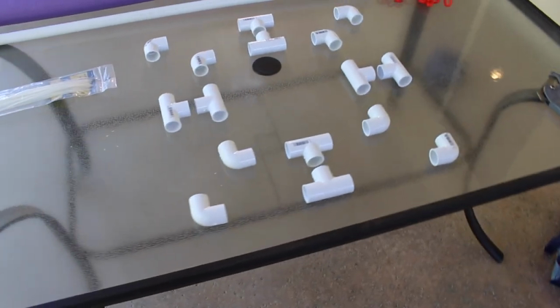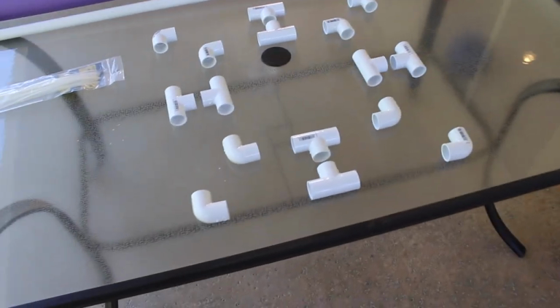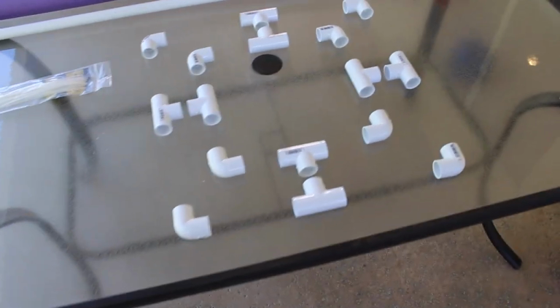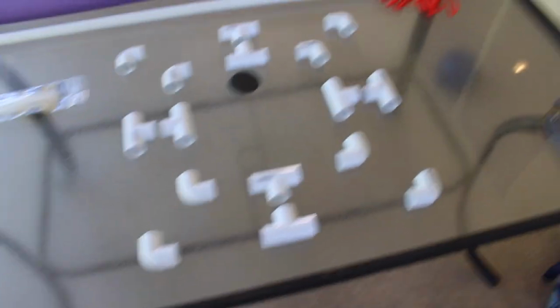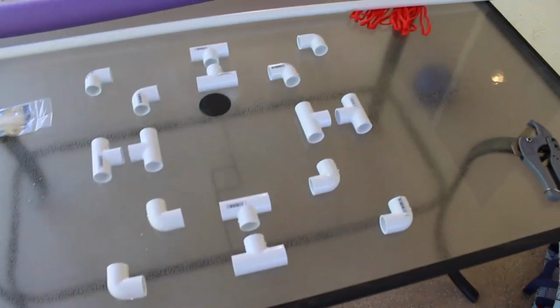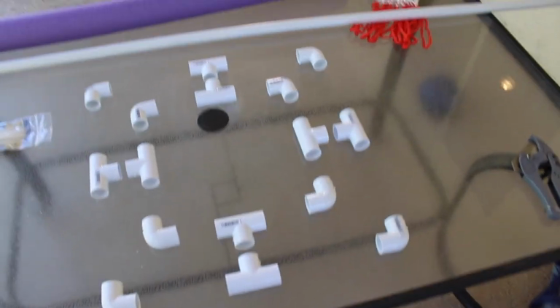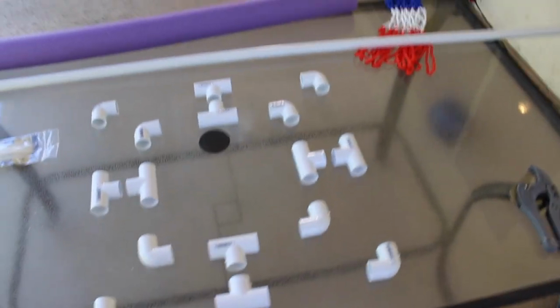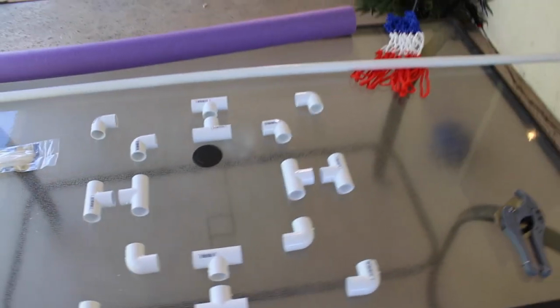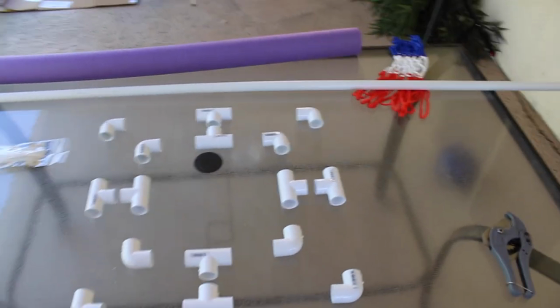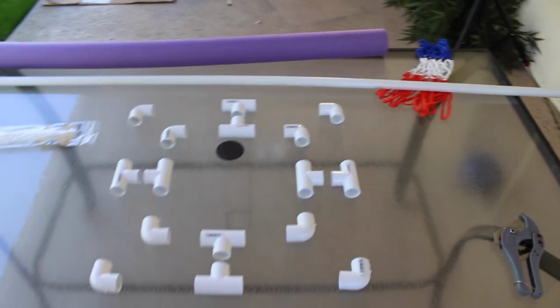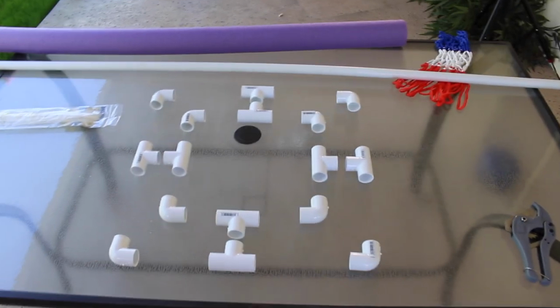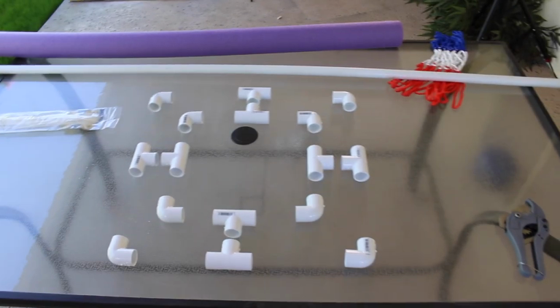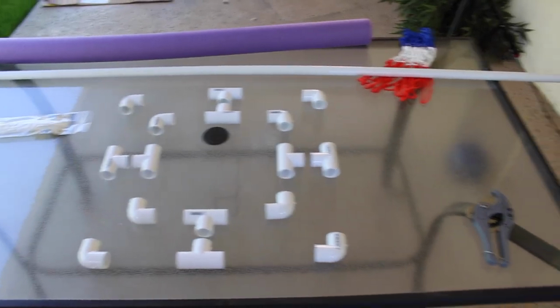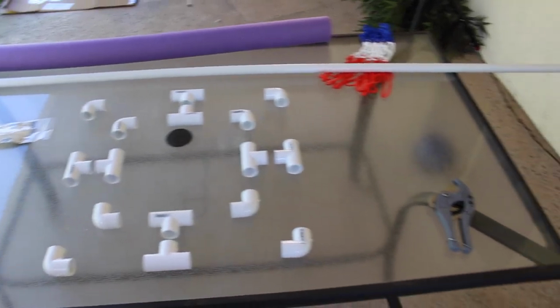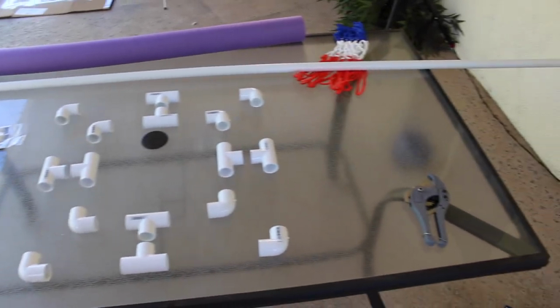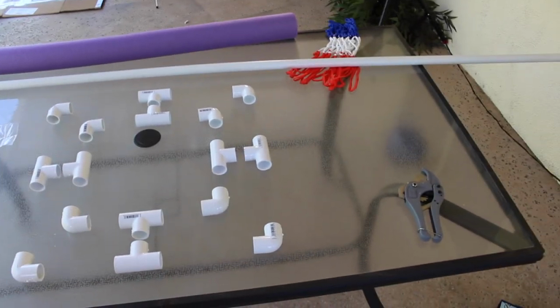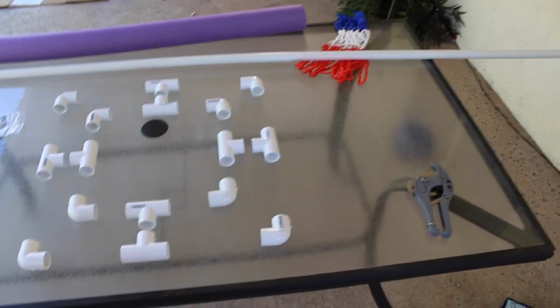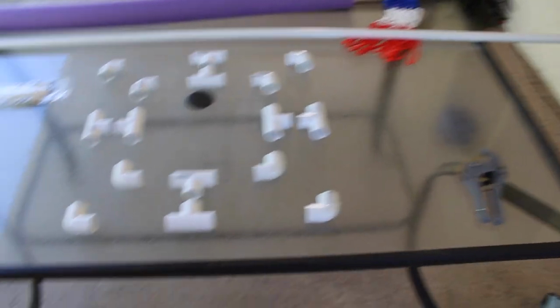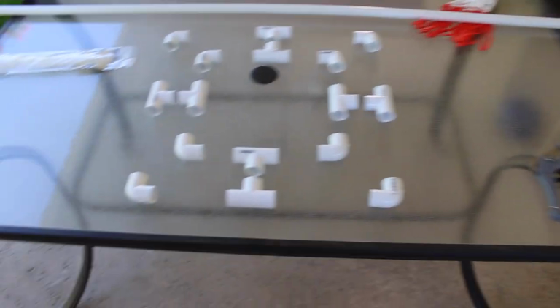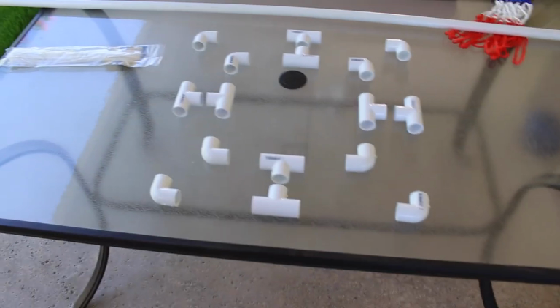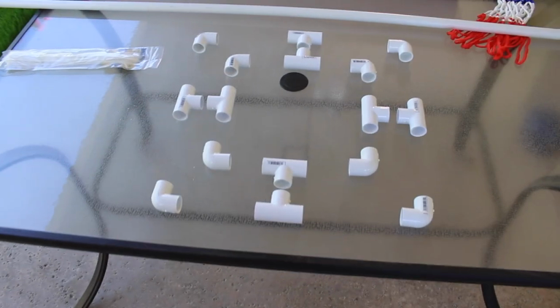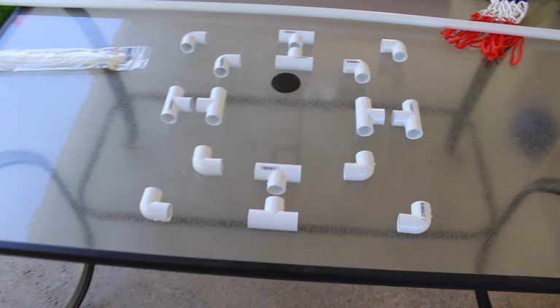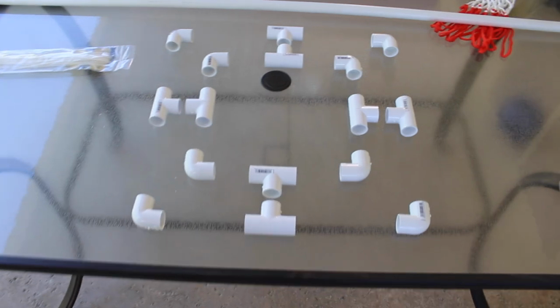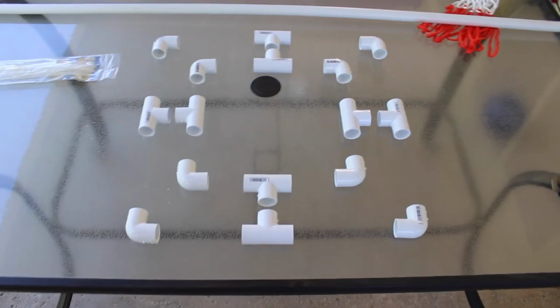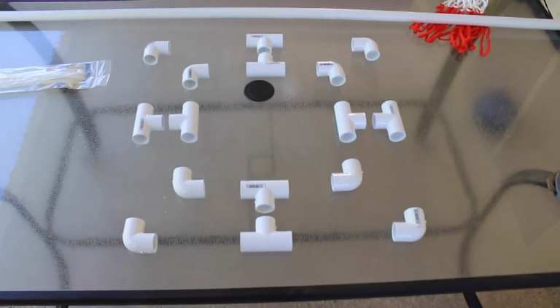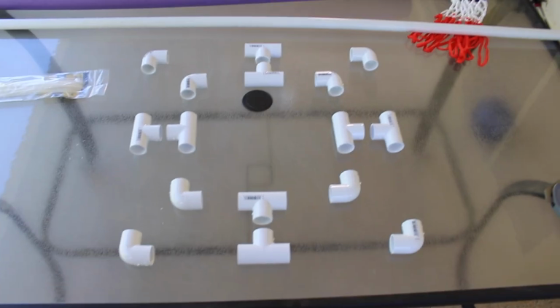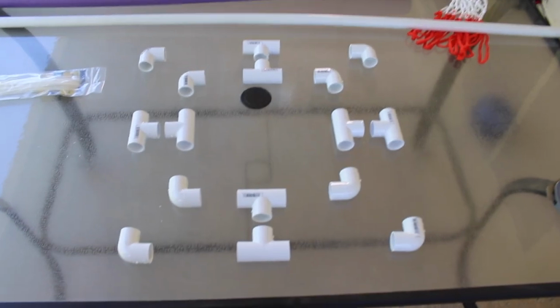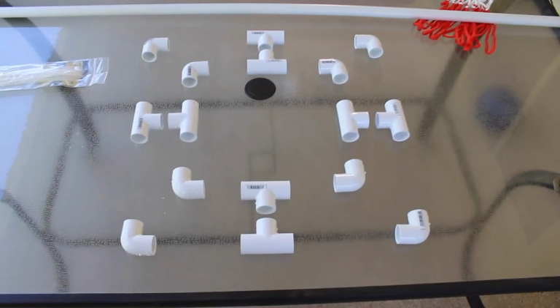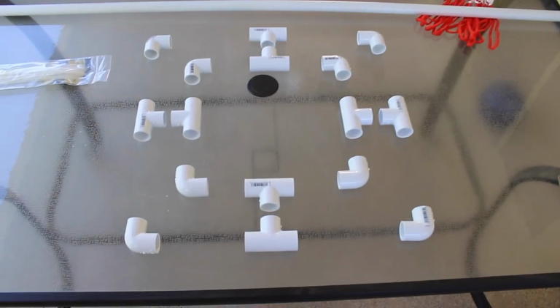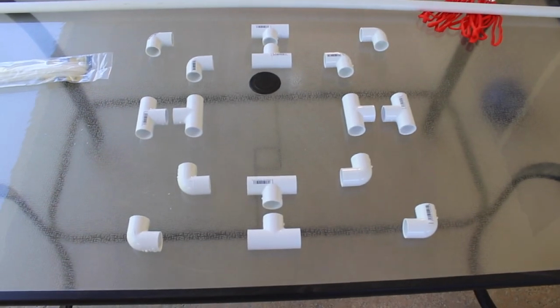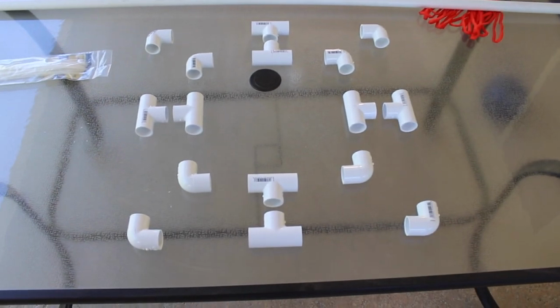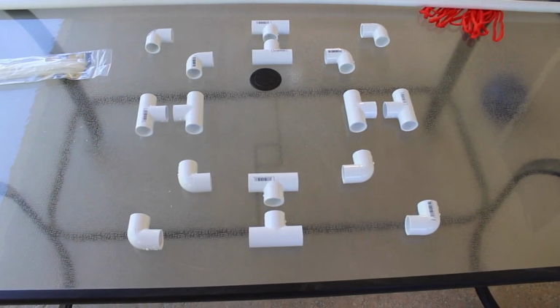I picked up all the material — I've got the PVC pipe, the pool noodle, and the net. Now all we need to do is just make the cuts and put them together.